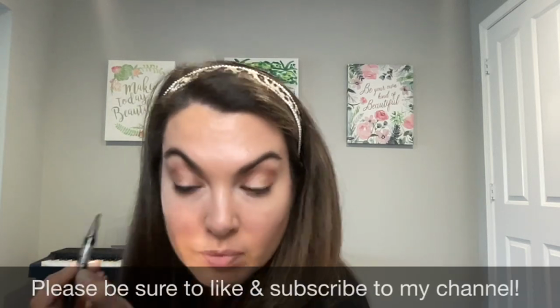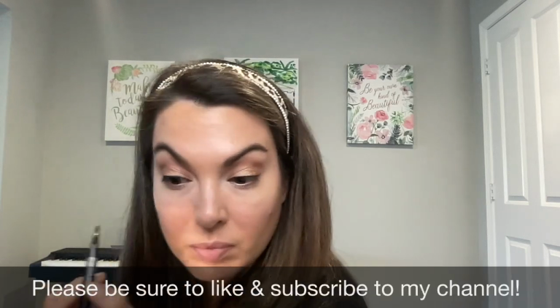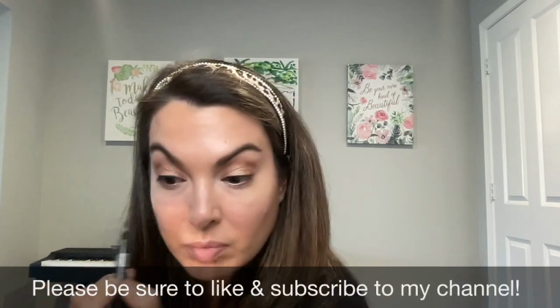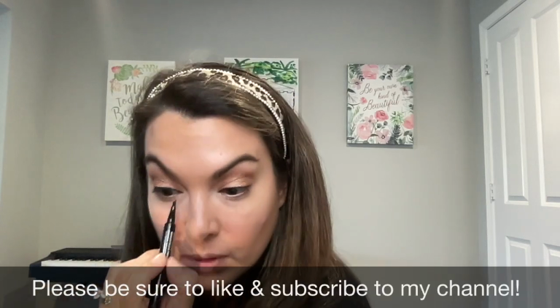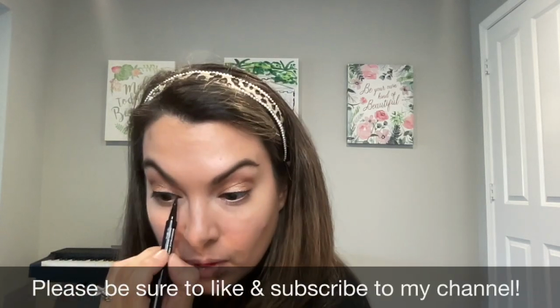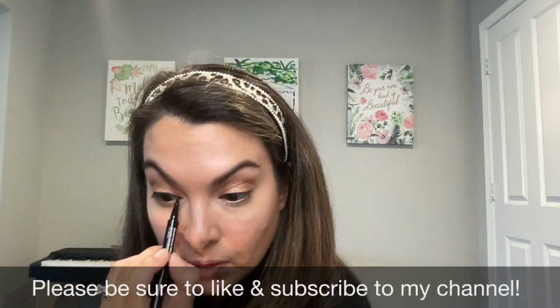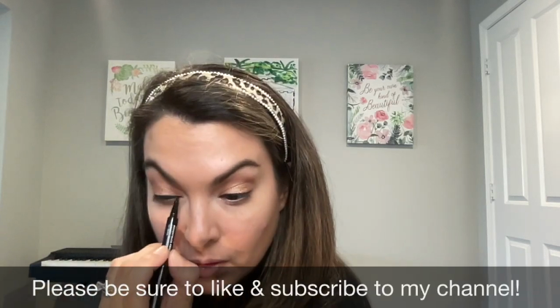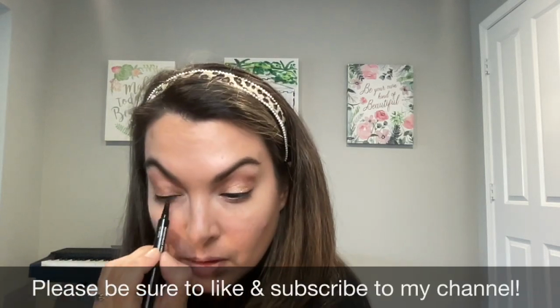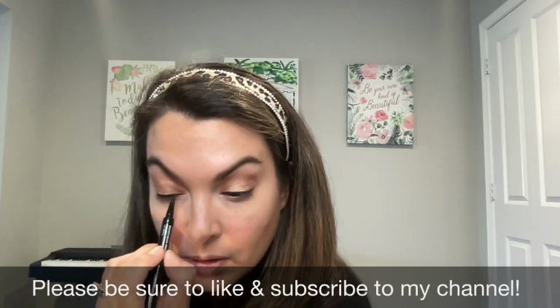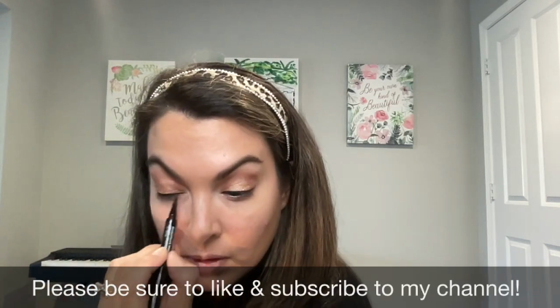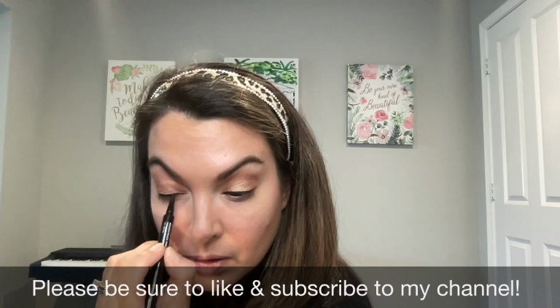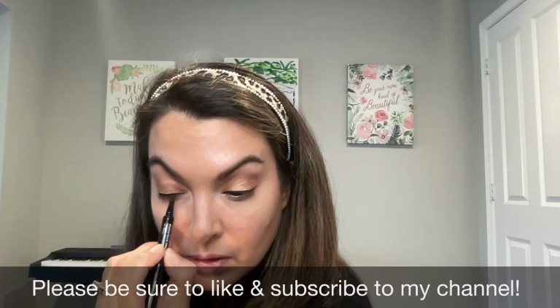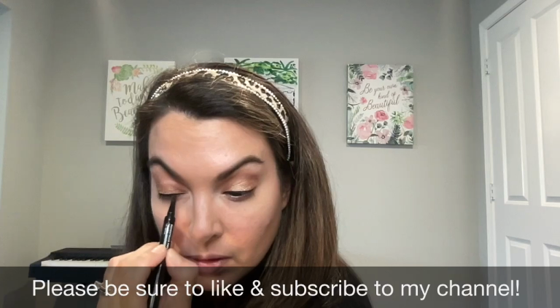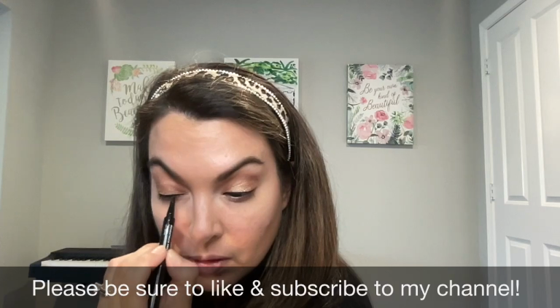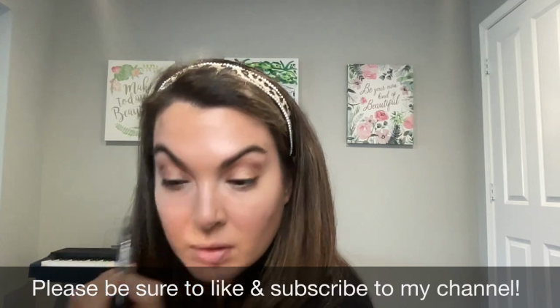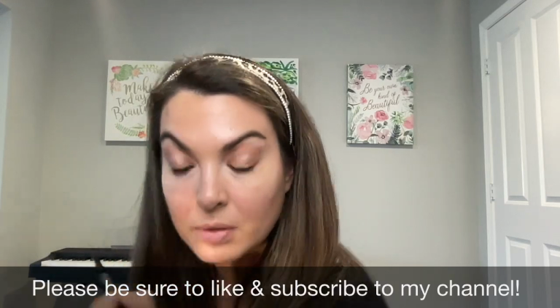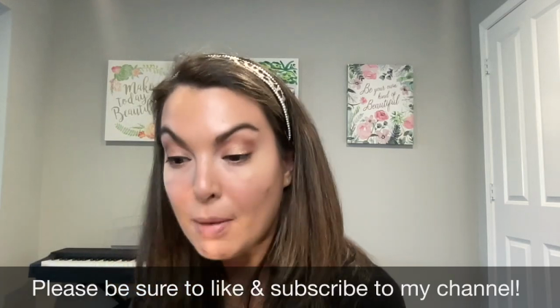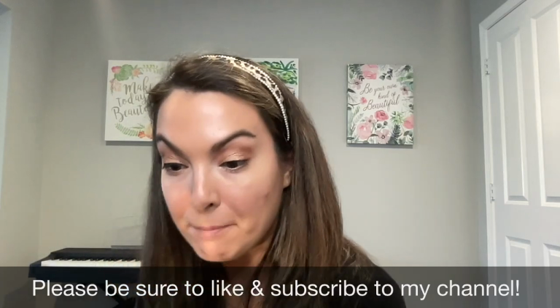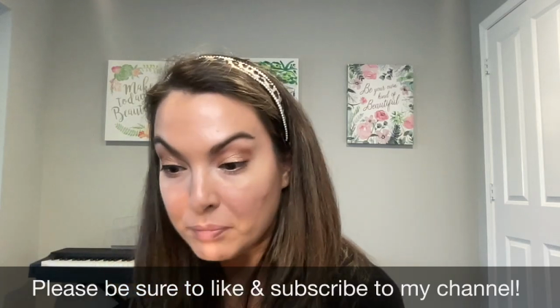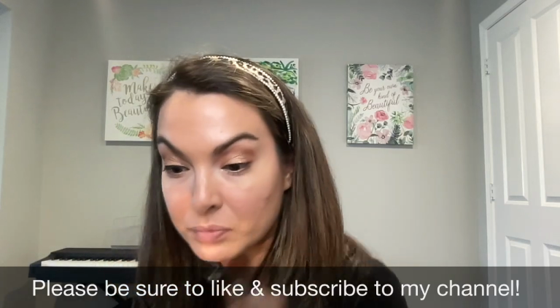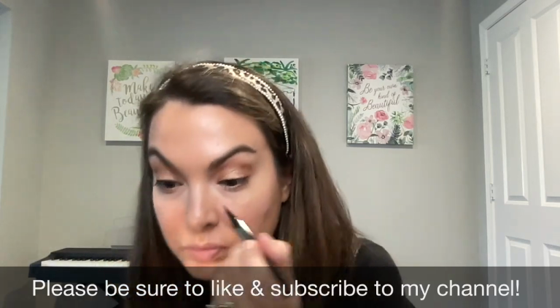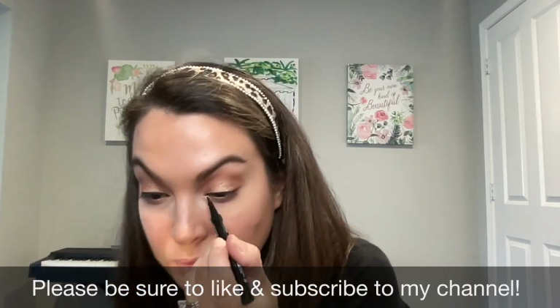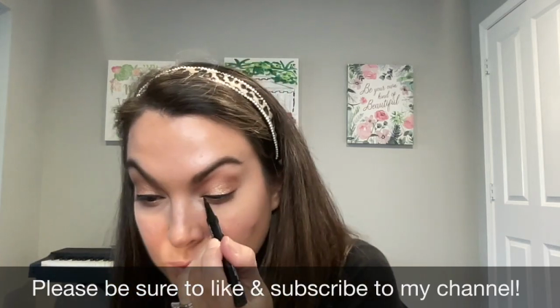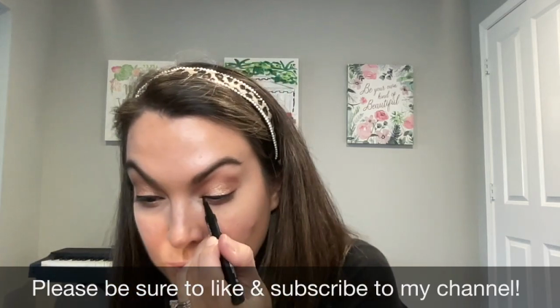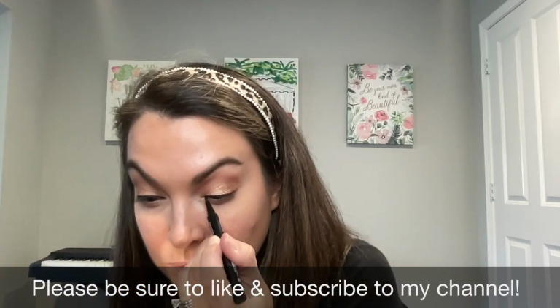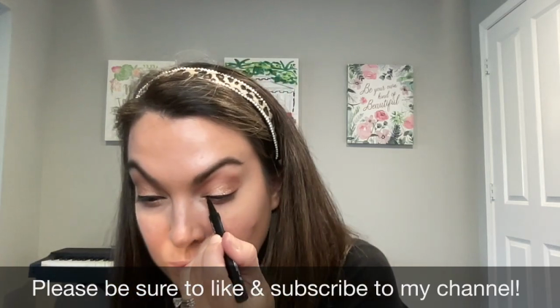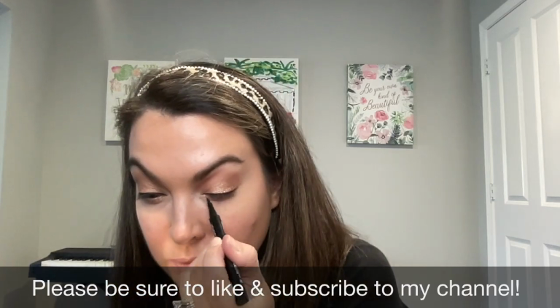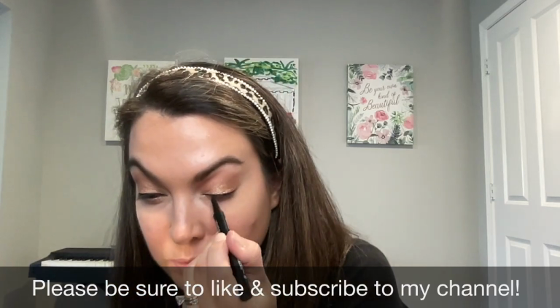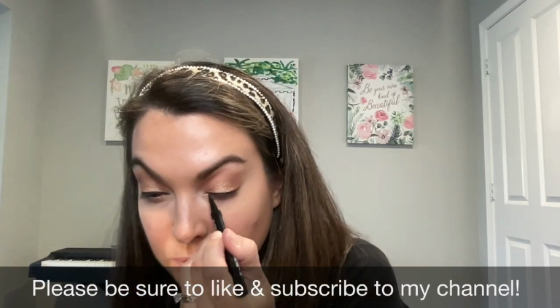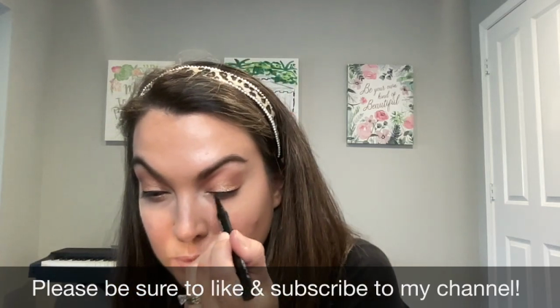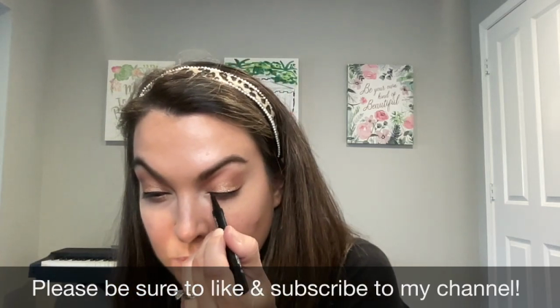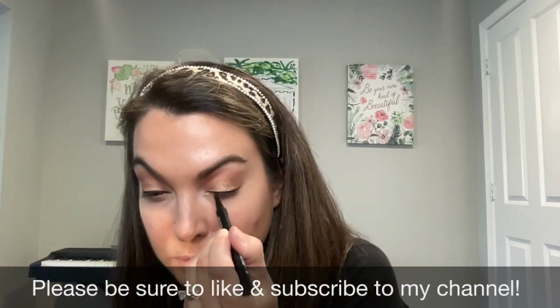So there you have it! If you like these types of quick get ready with me videos, let me know in the comments. Have a great day.